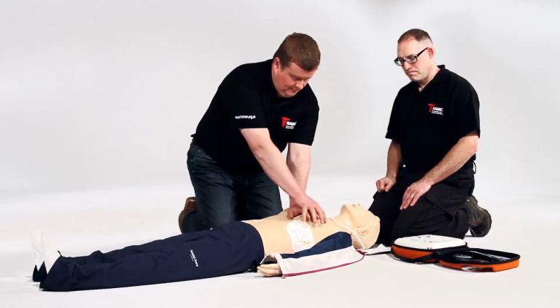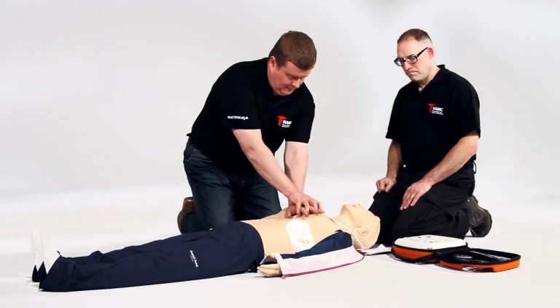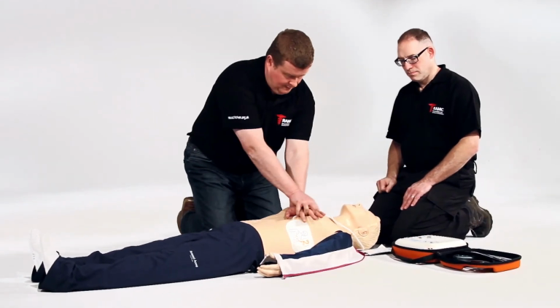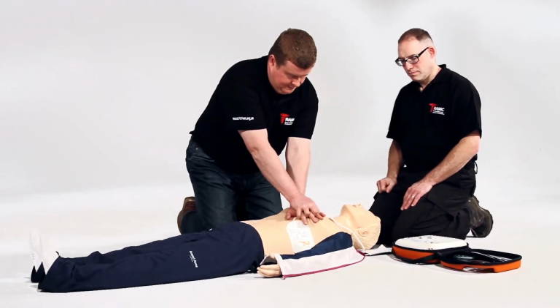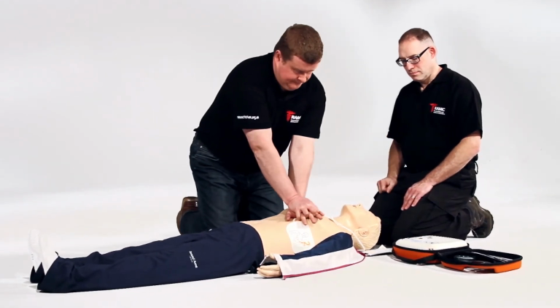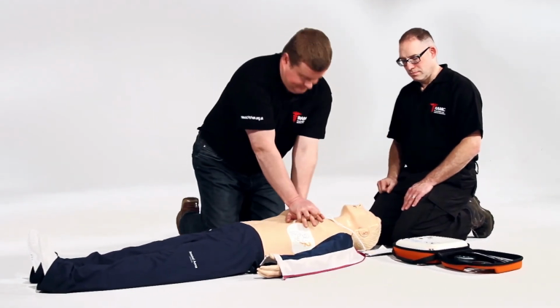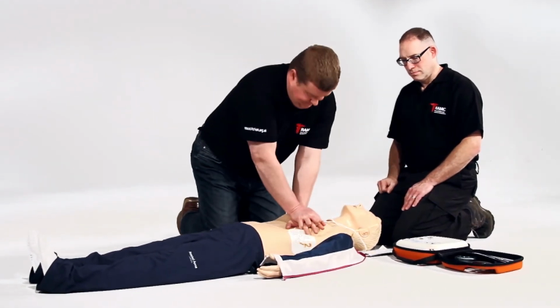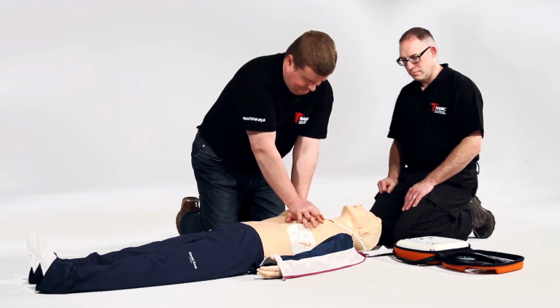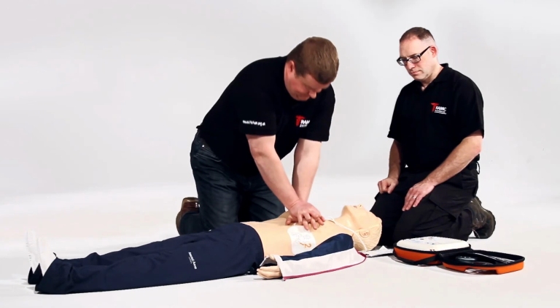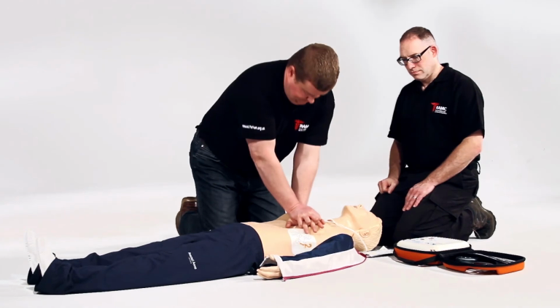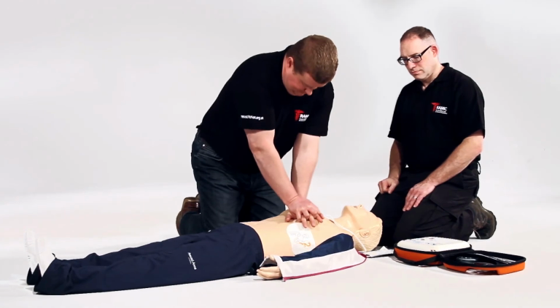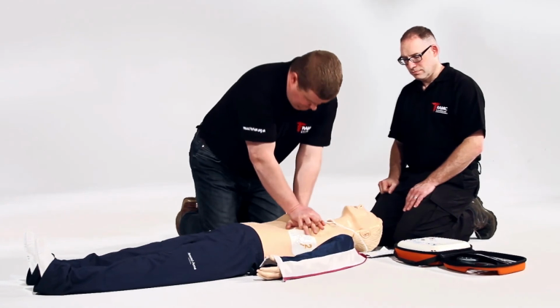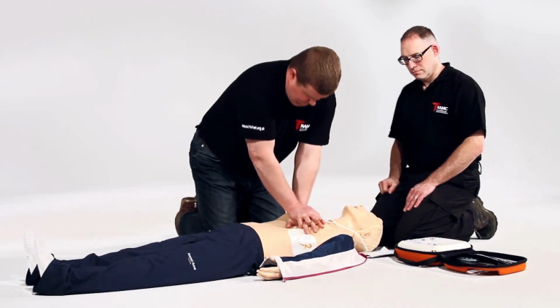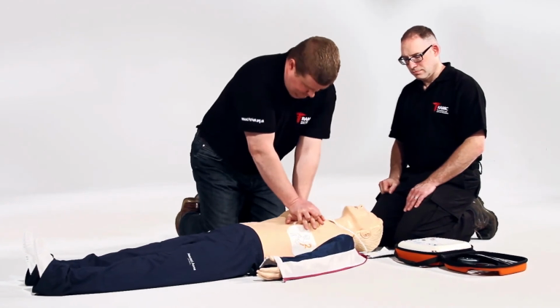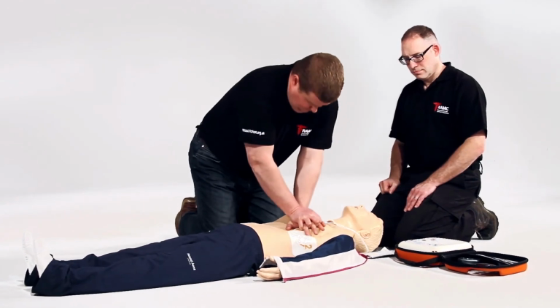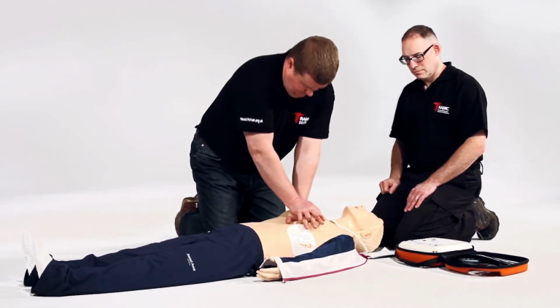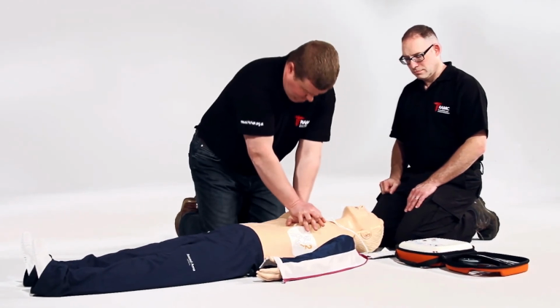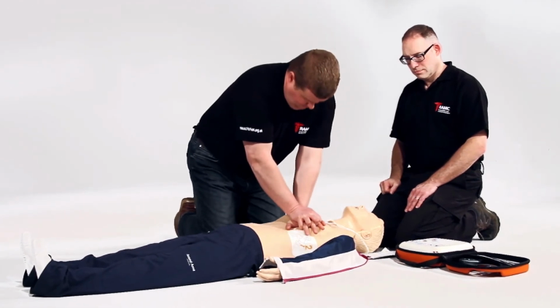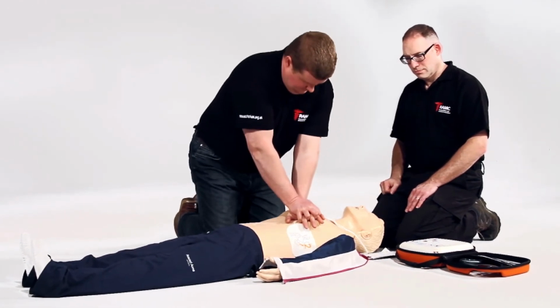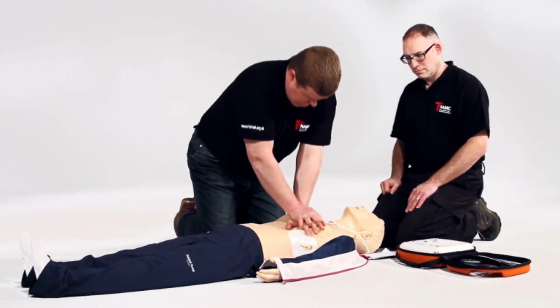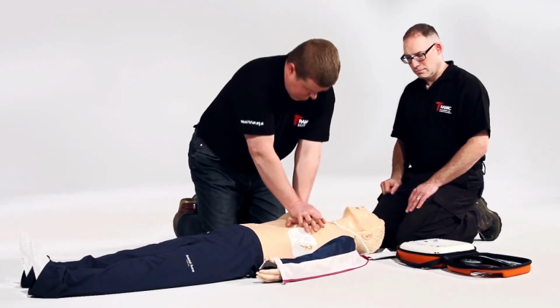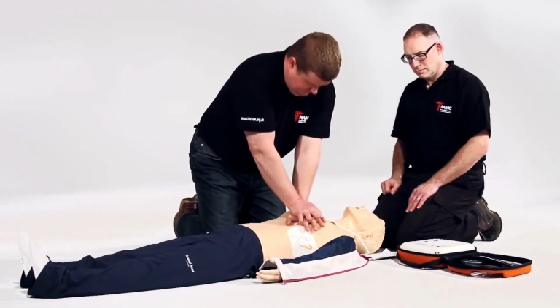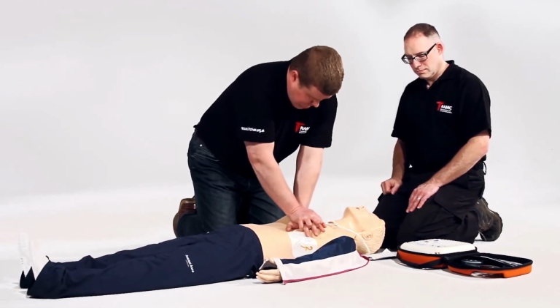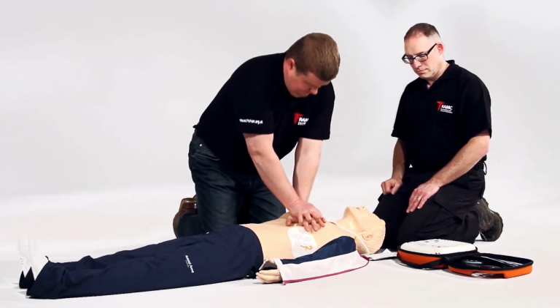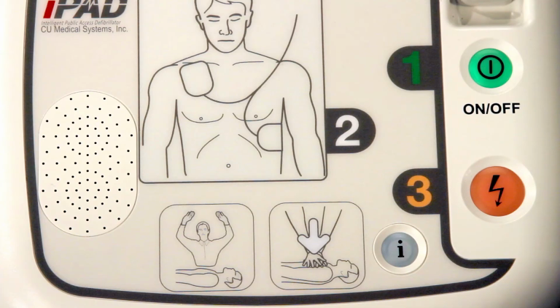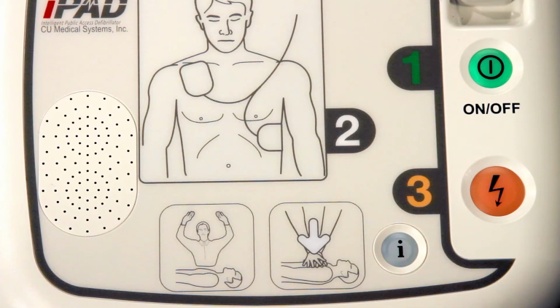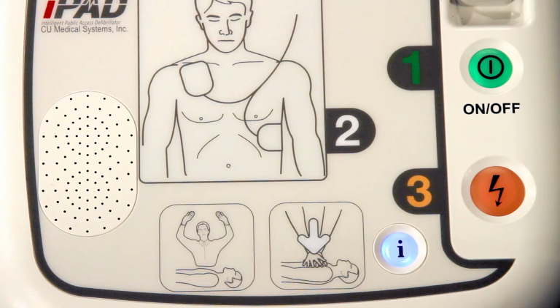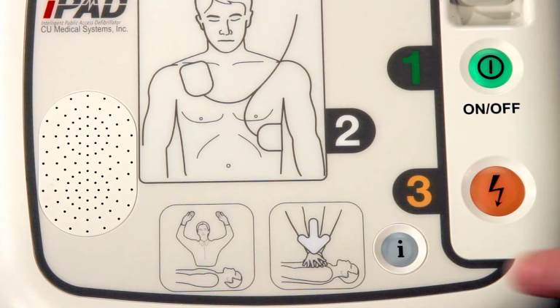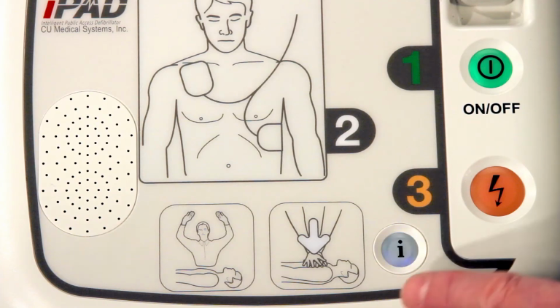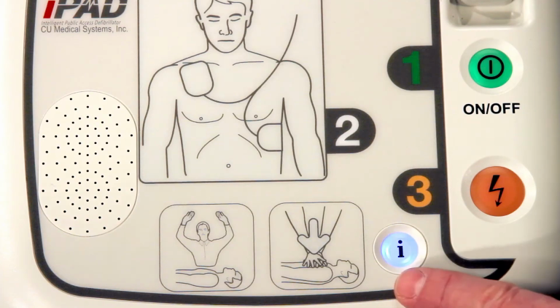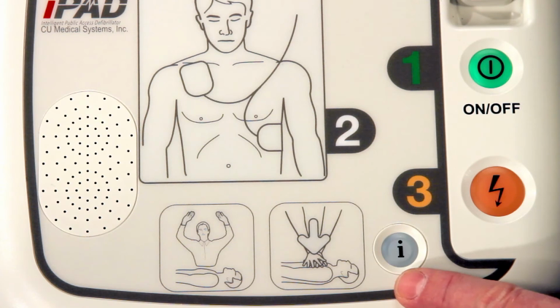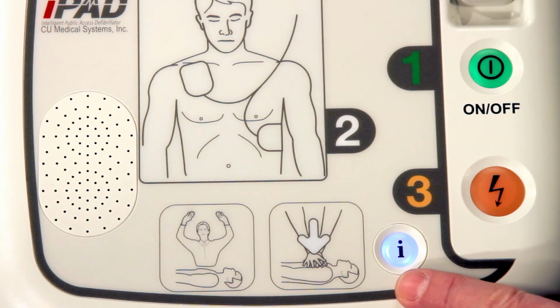Begin CPR now. Press the flashing blue I button for CPR voice prompt.